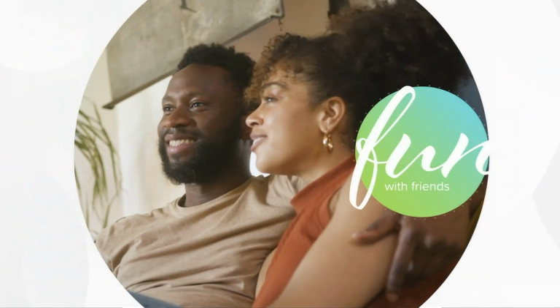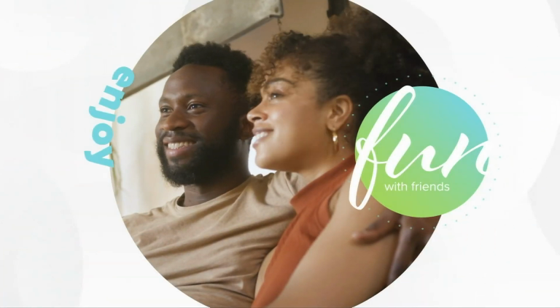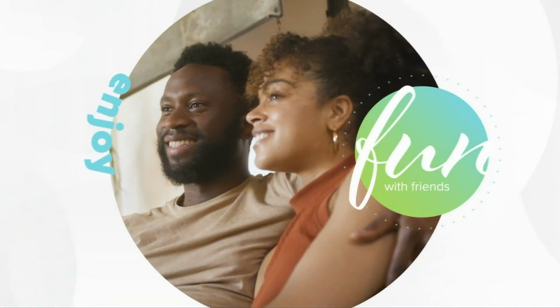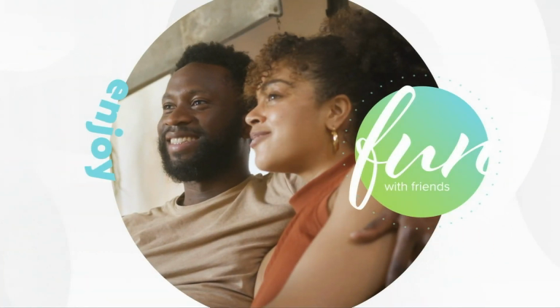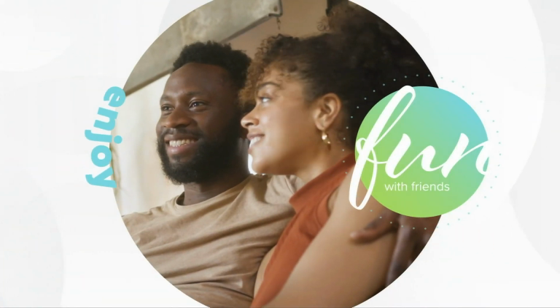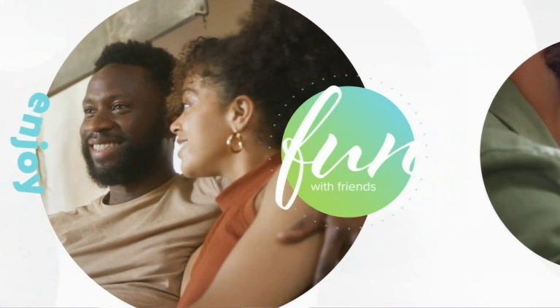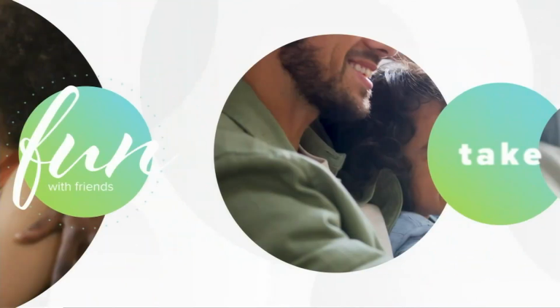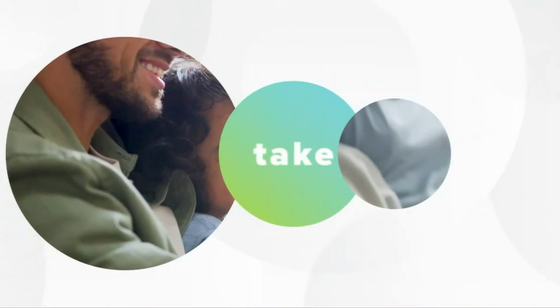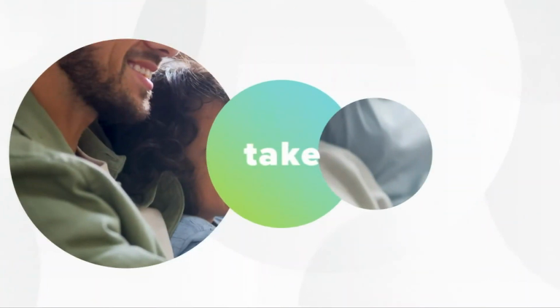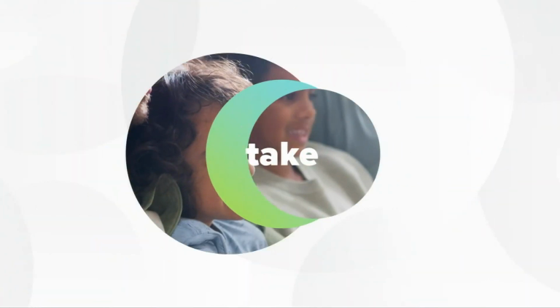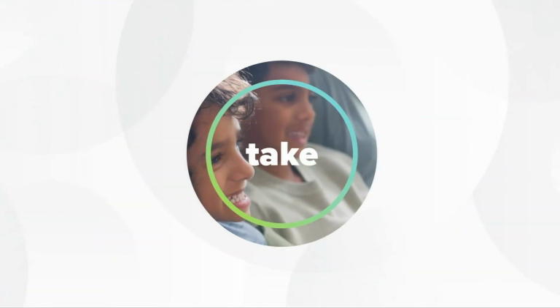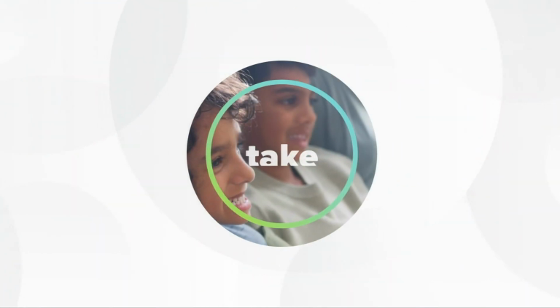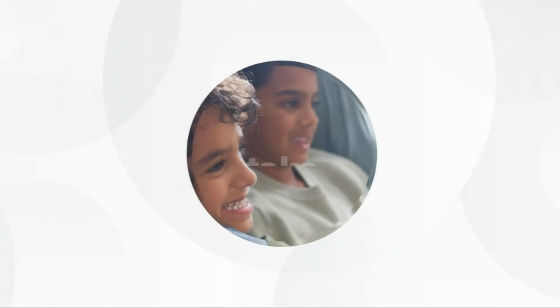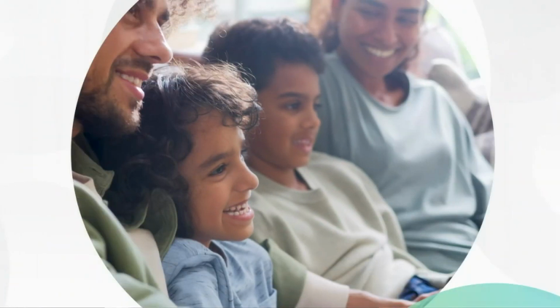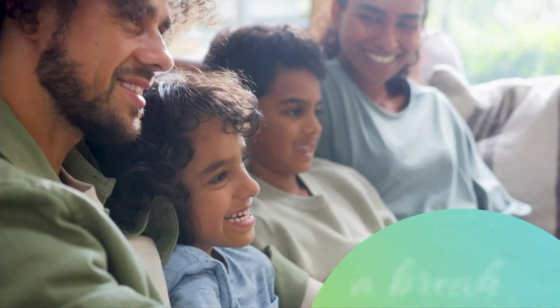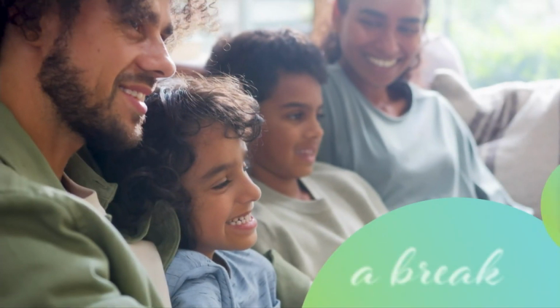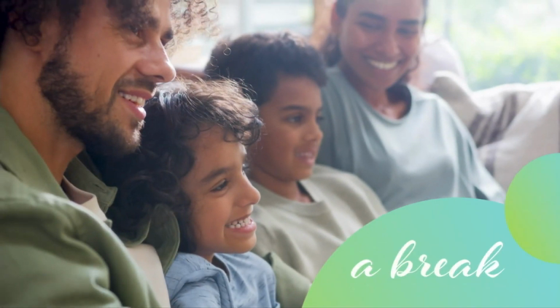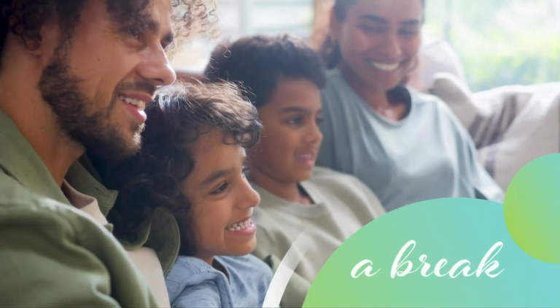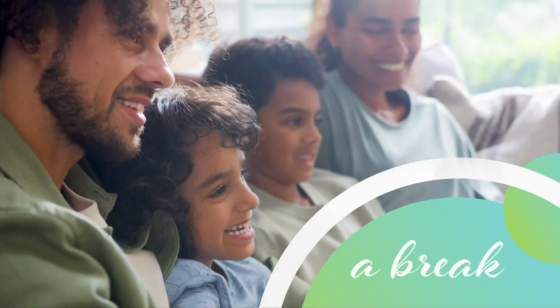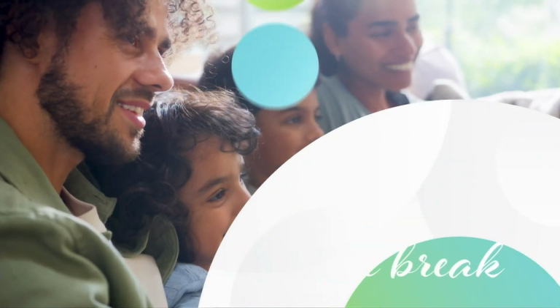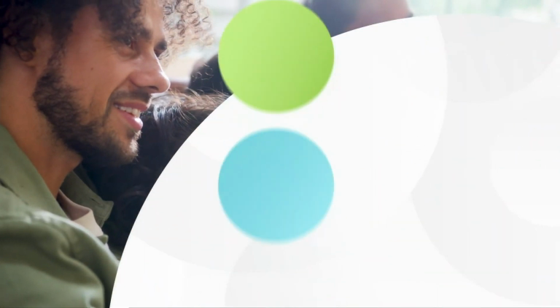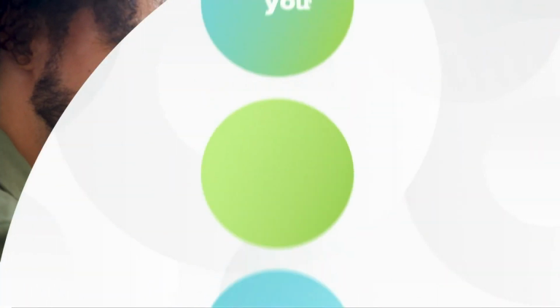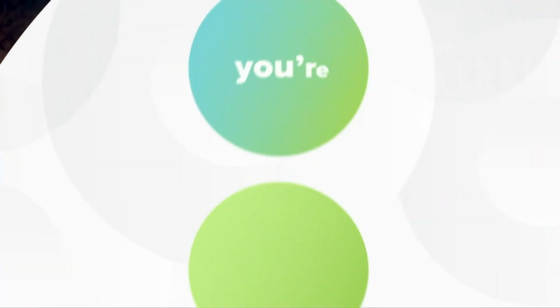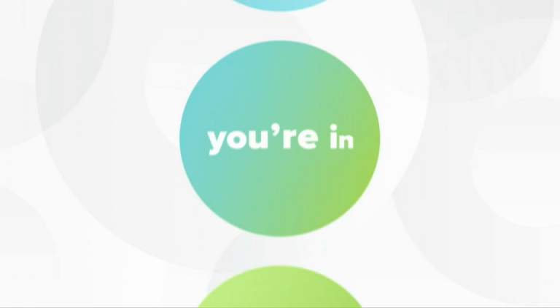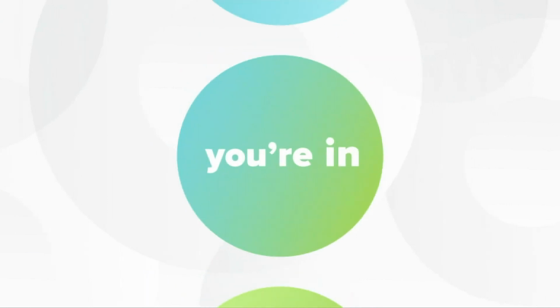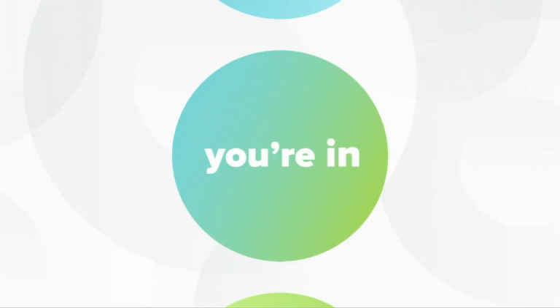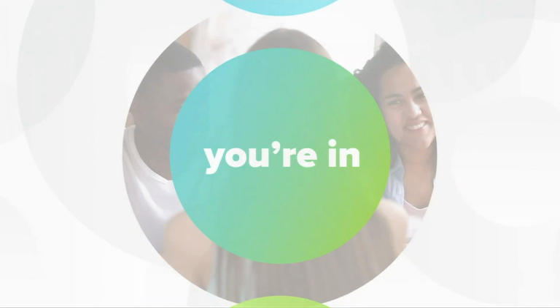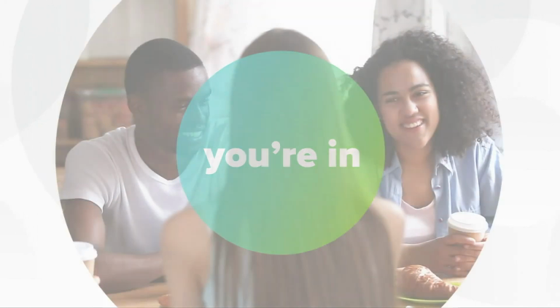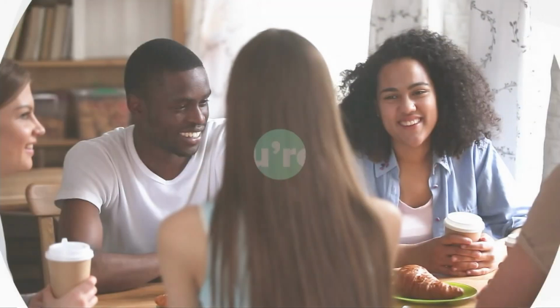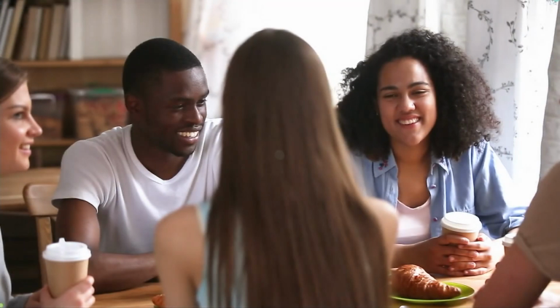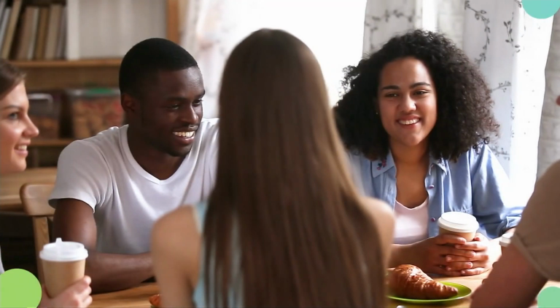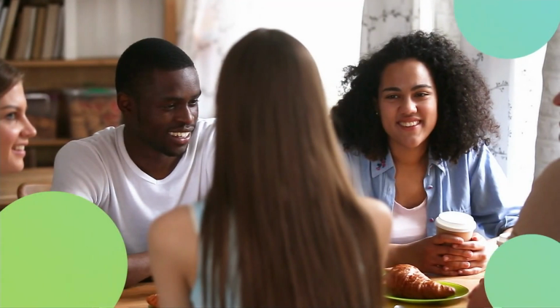Enjoy fun with friends. Take a break. You're in good company.